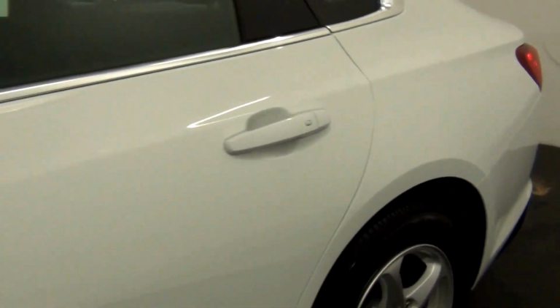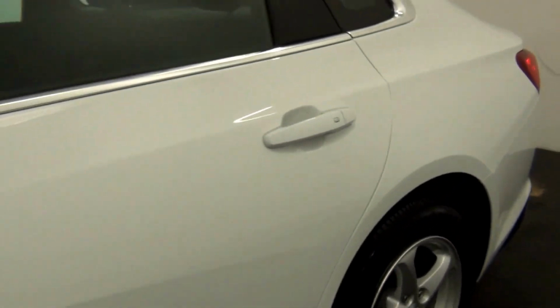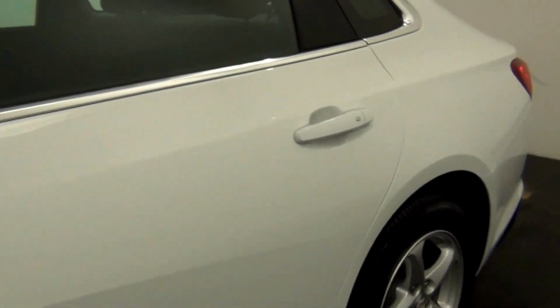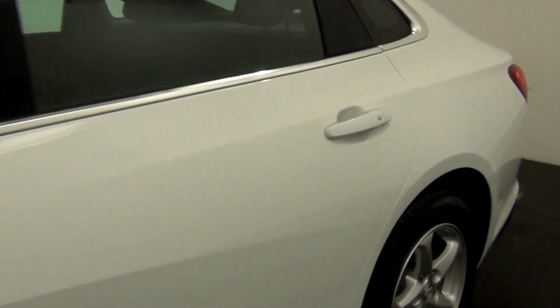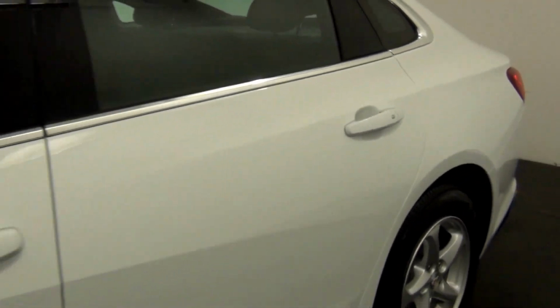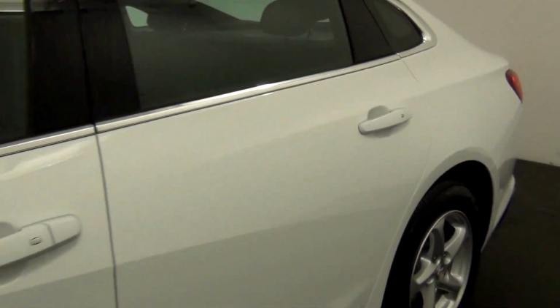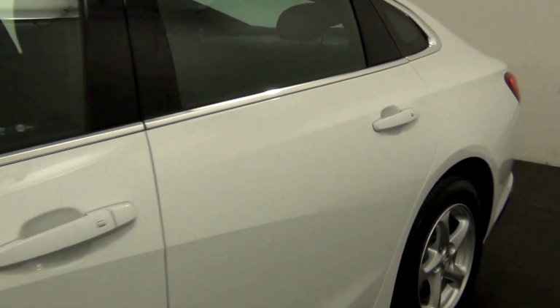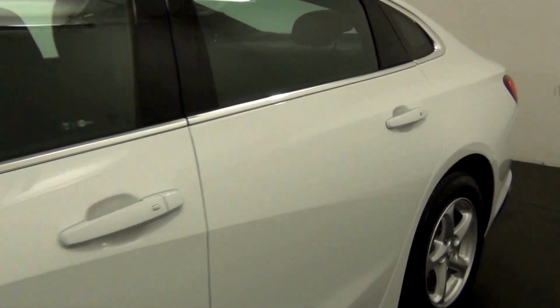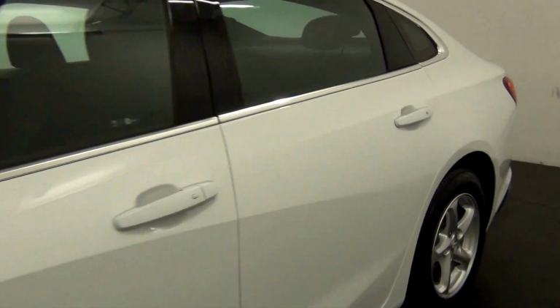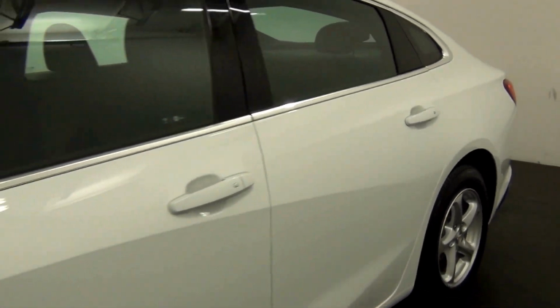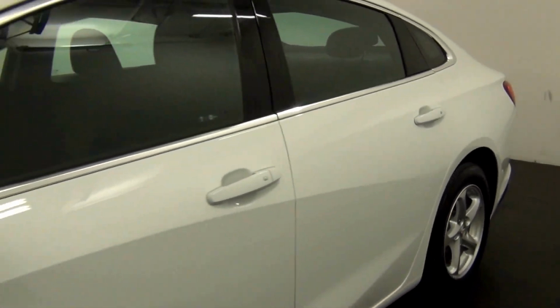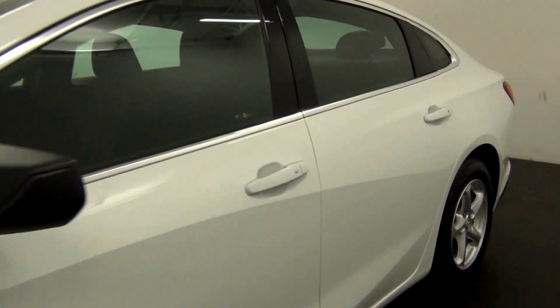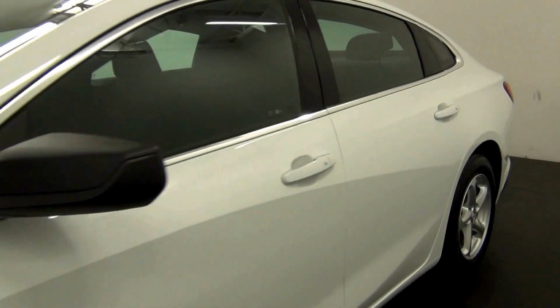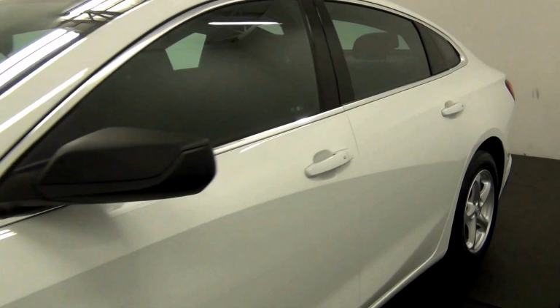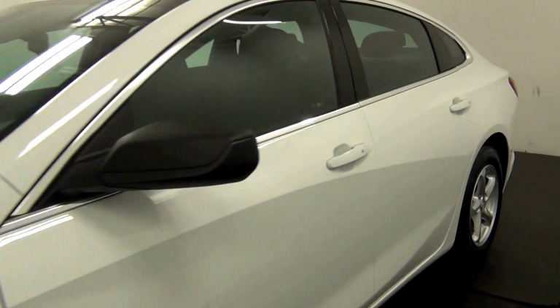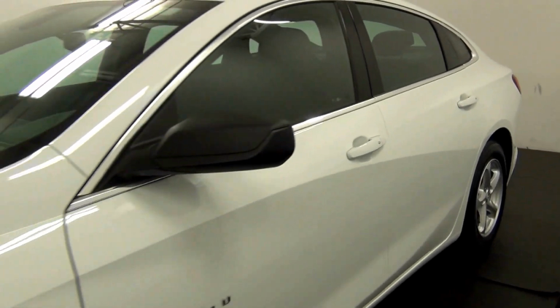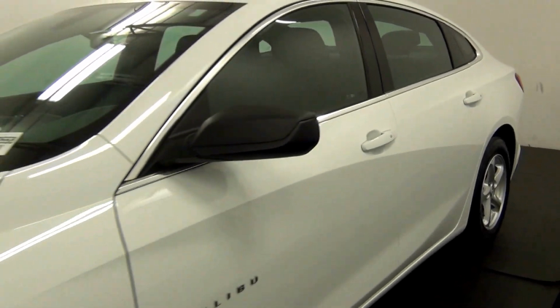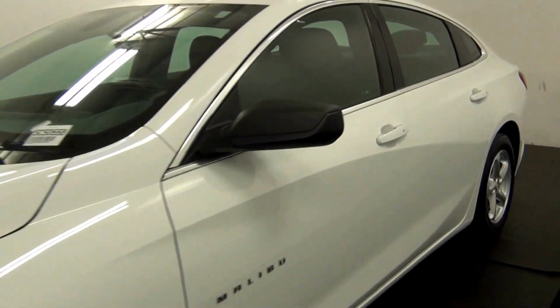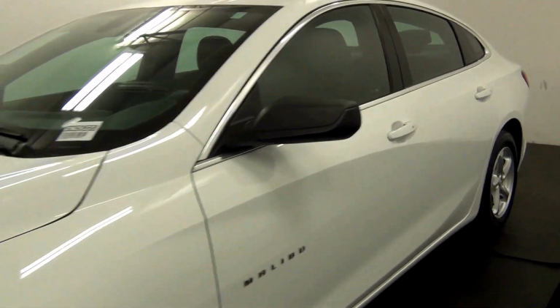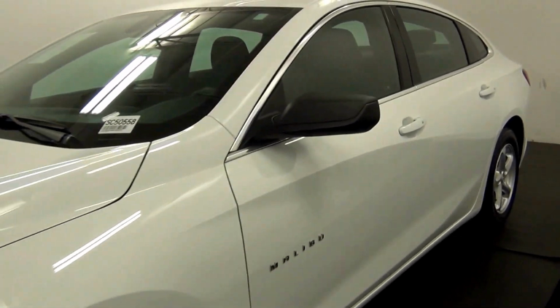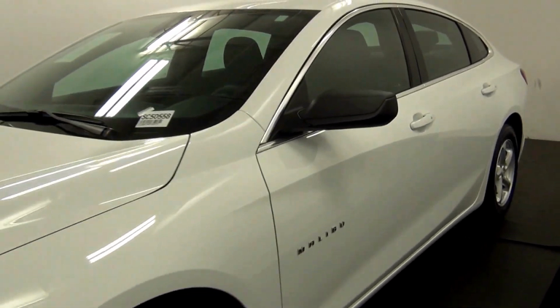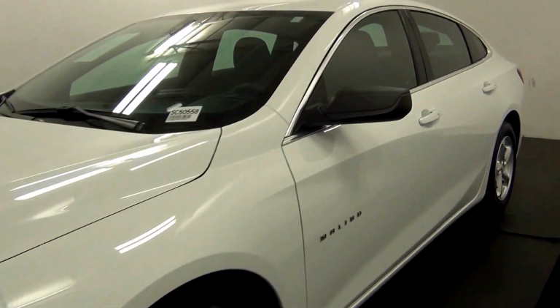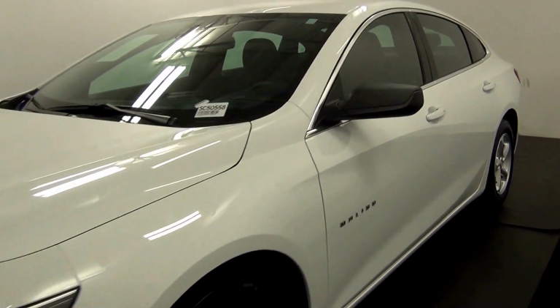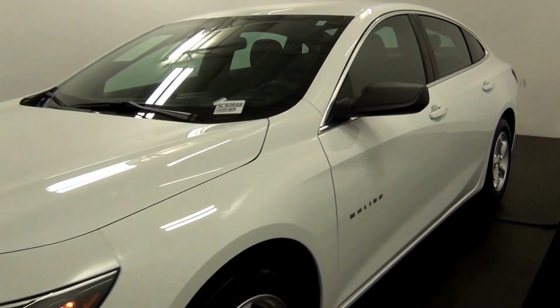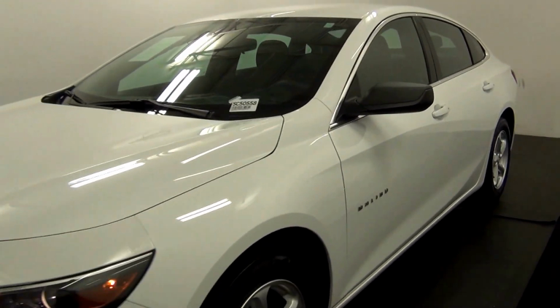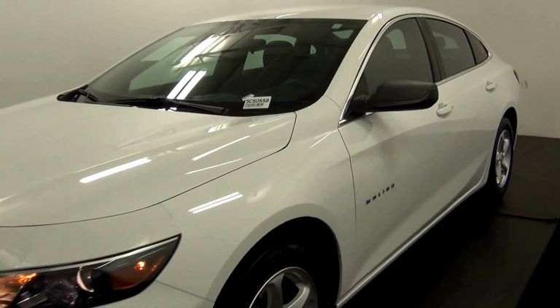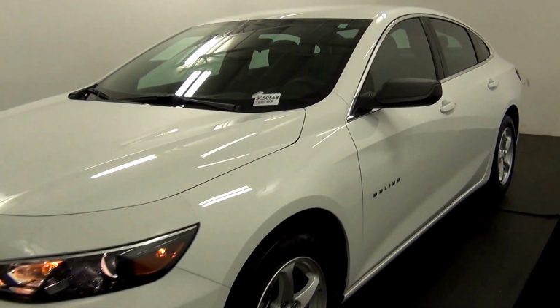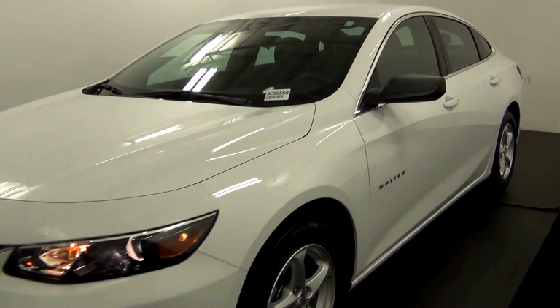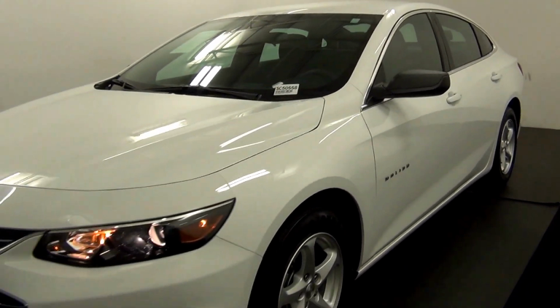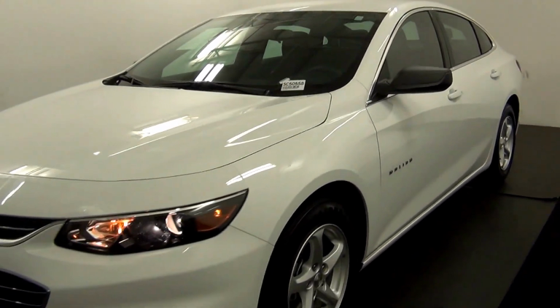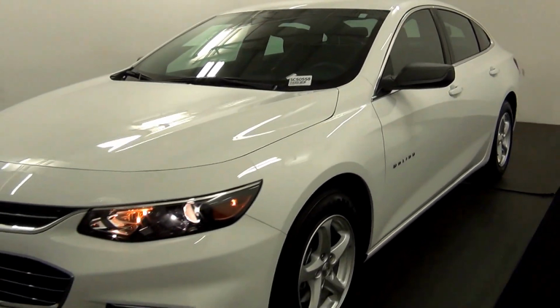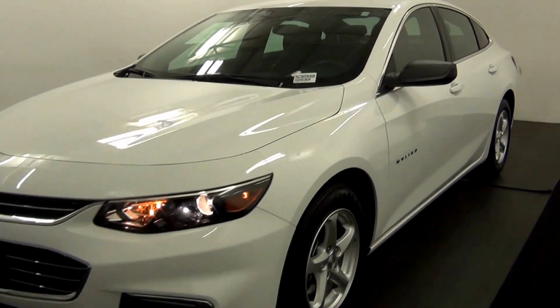And that will complete the walk around the 2016 Chevy Malibu. Thank you for choosing Hennessy.